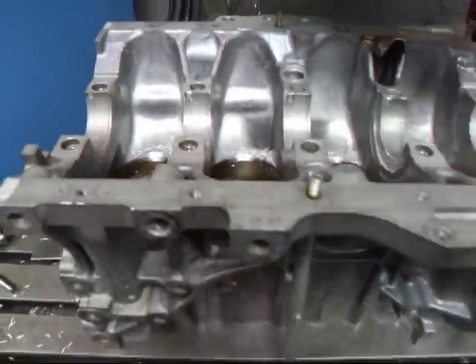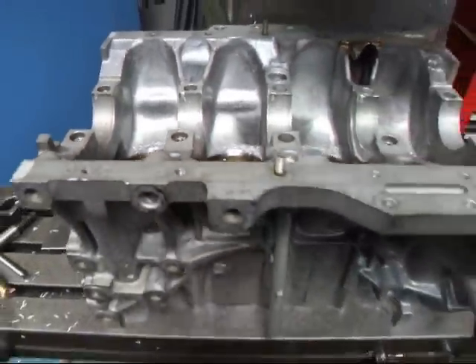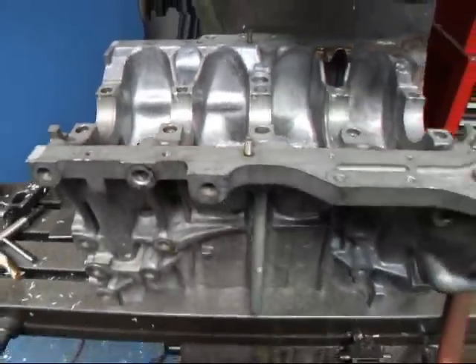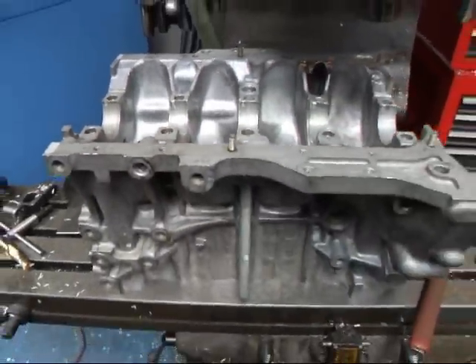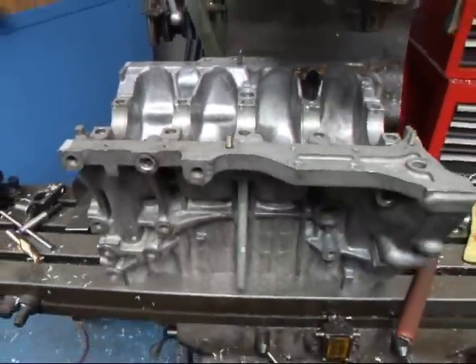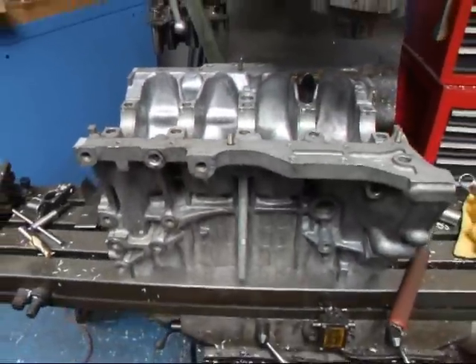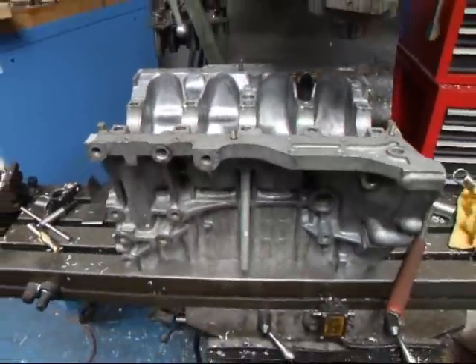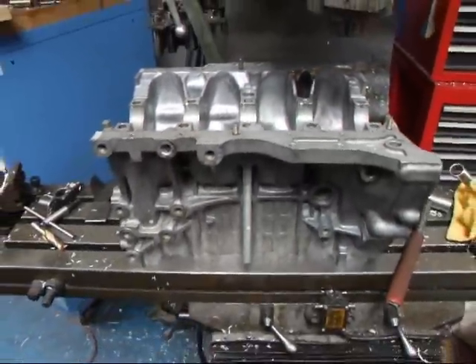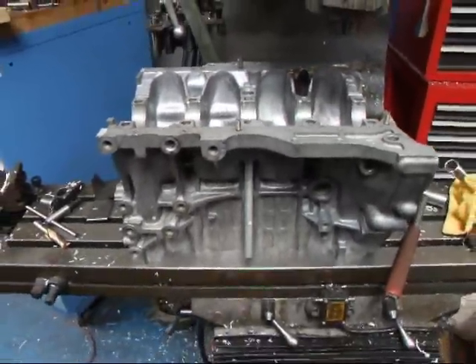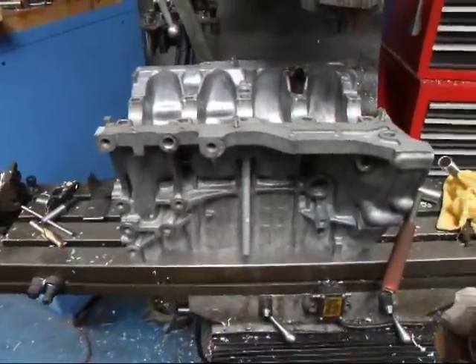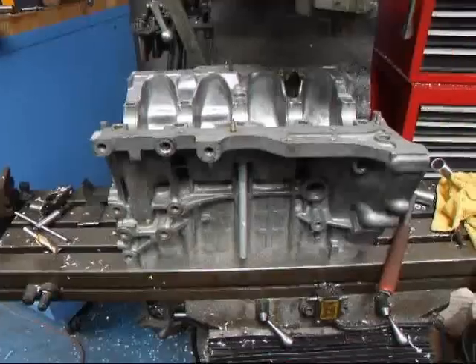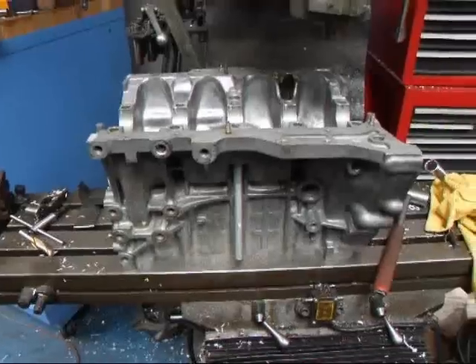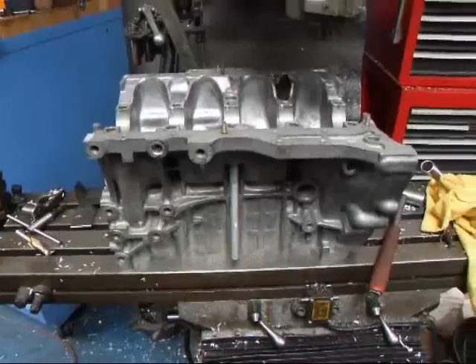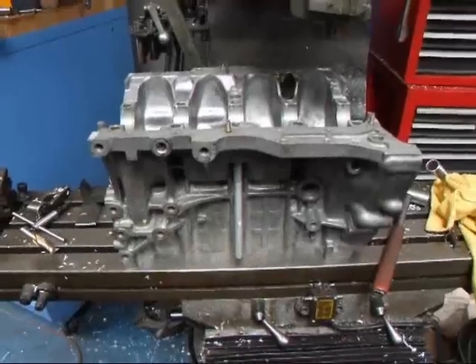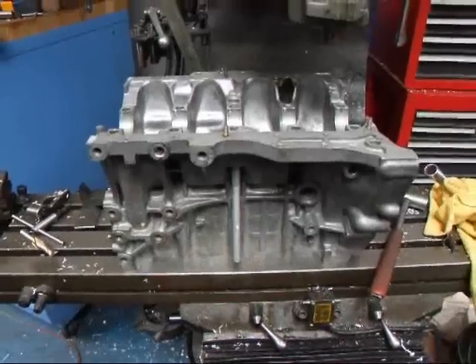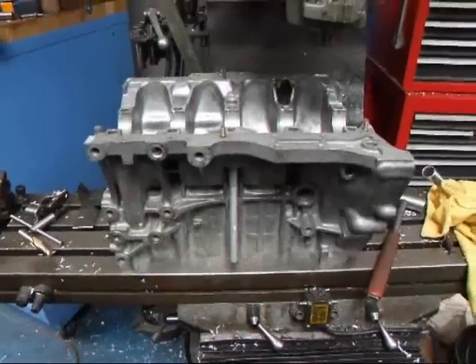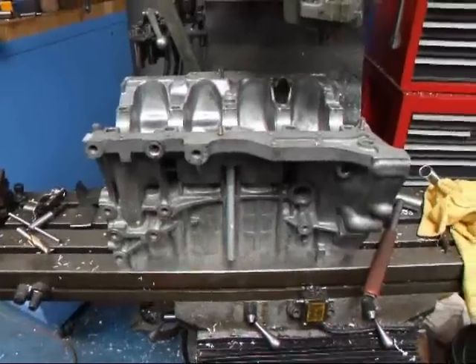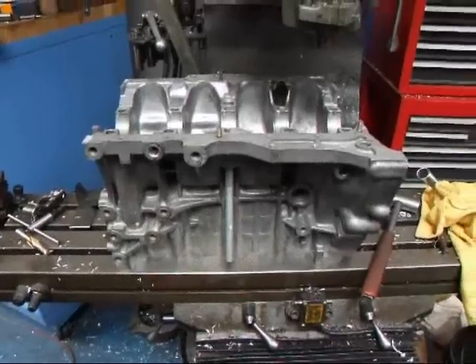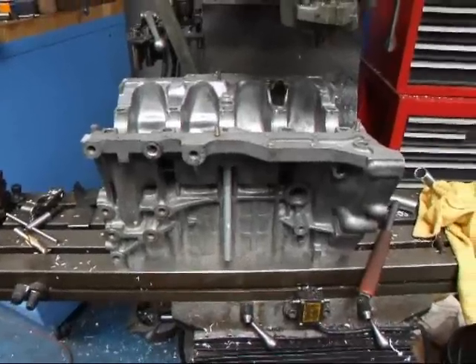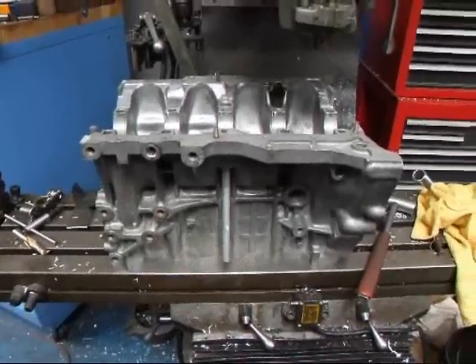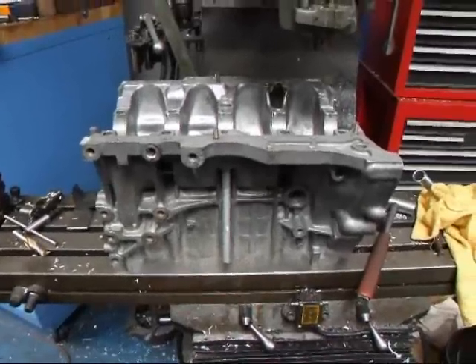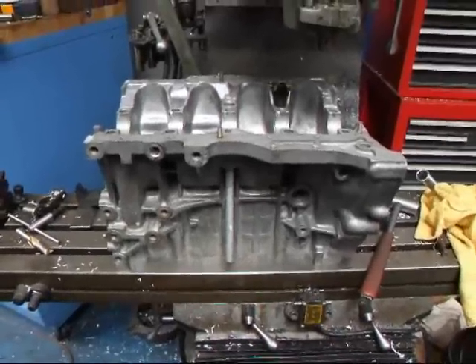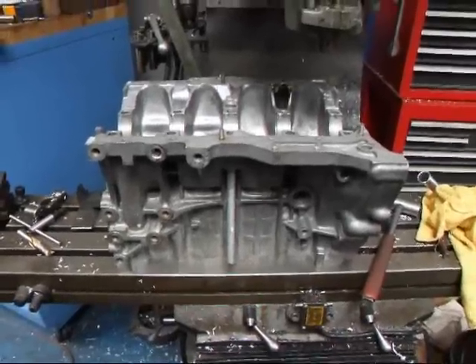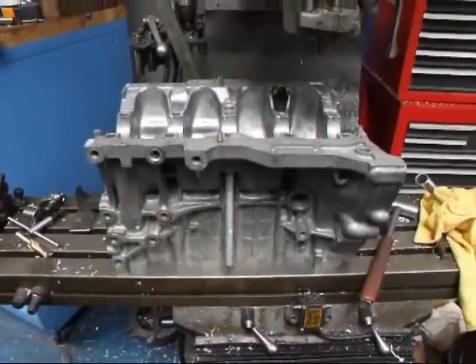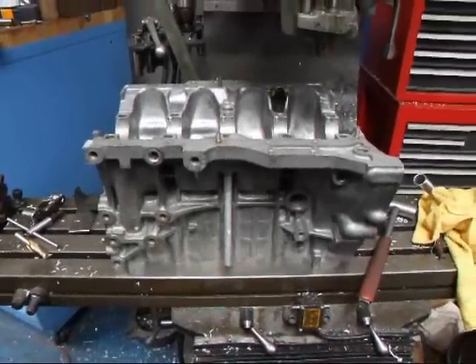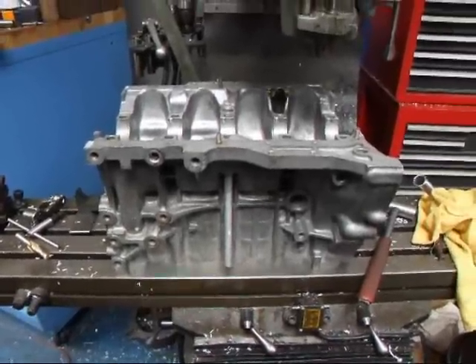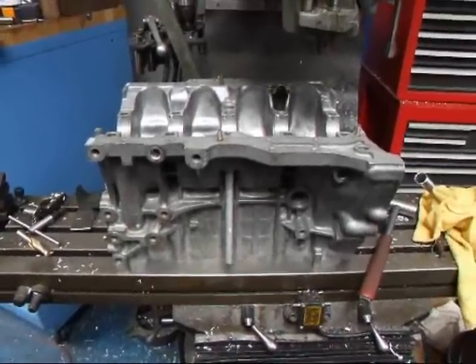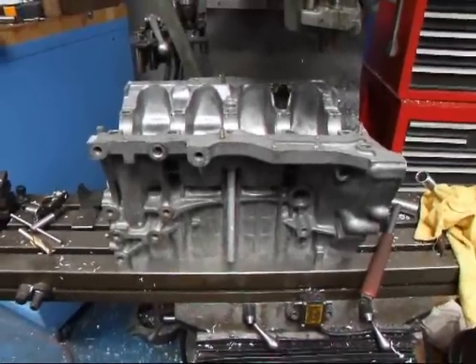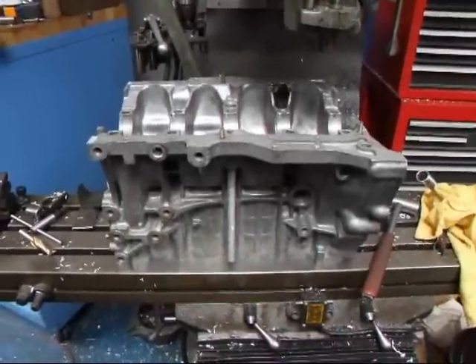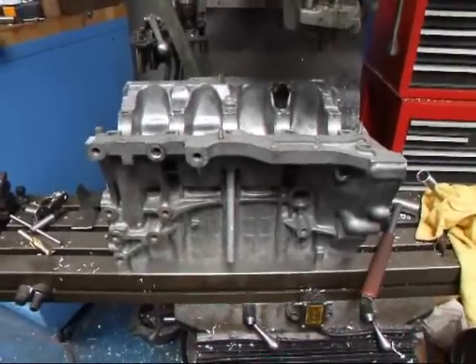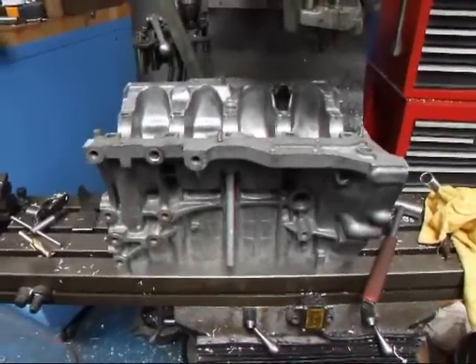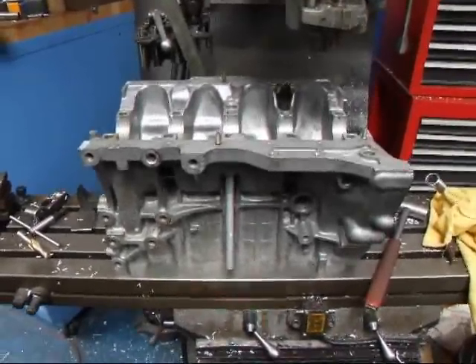If you have questions about Honda engine machining, give me a call here at Costa Mesa R&D. We'll see you soon.